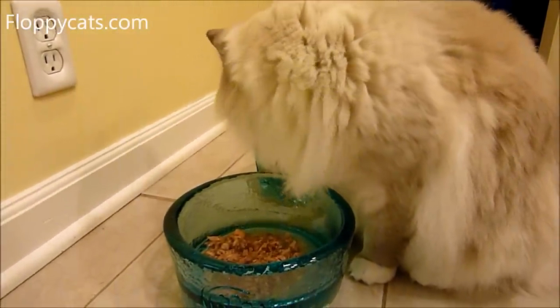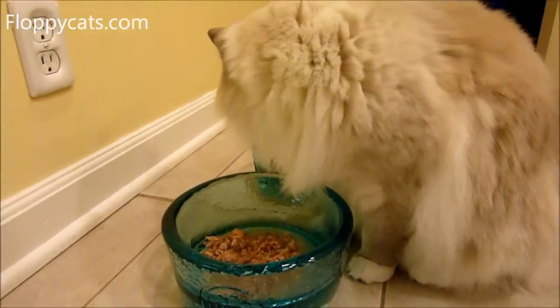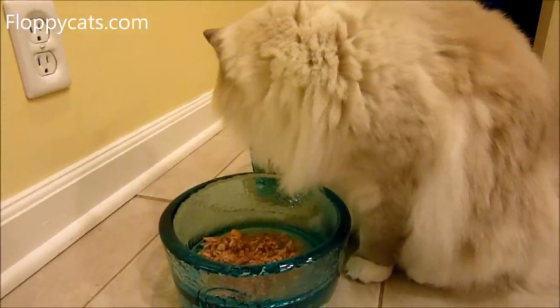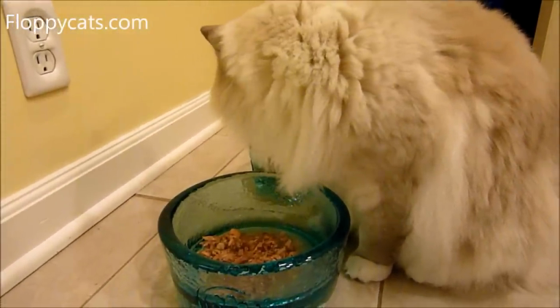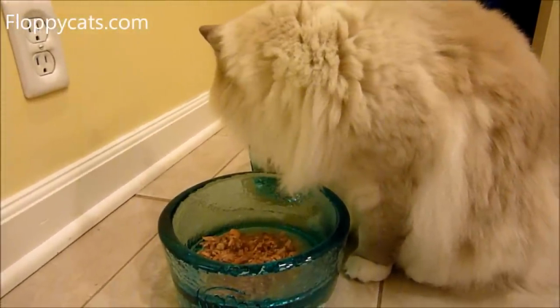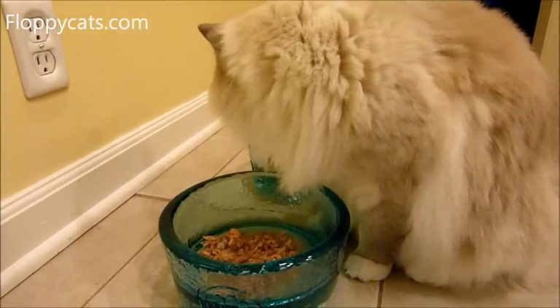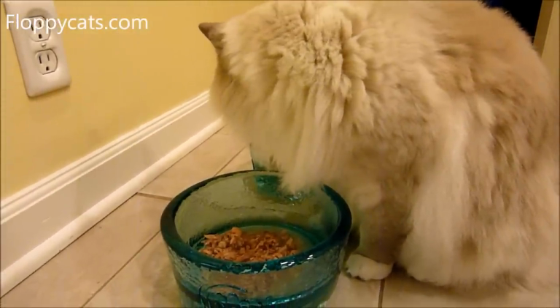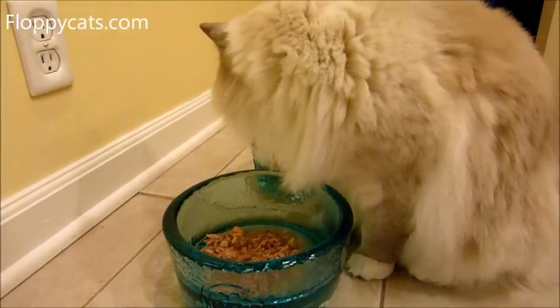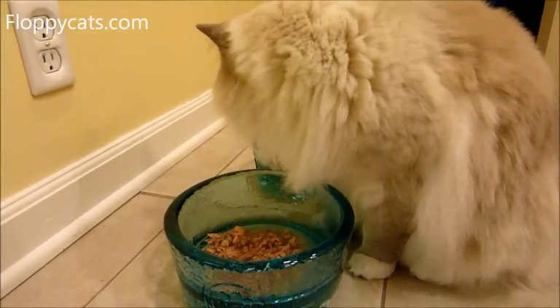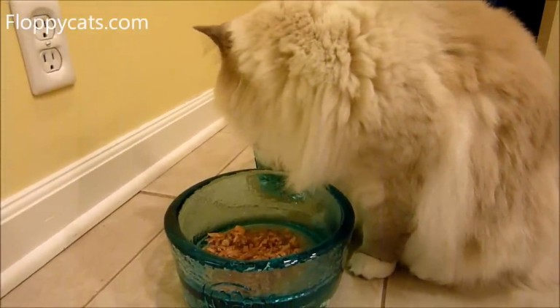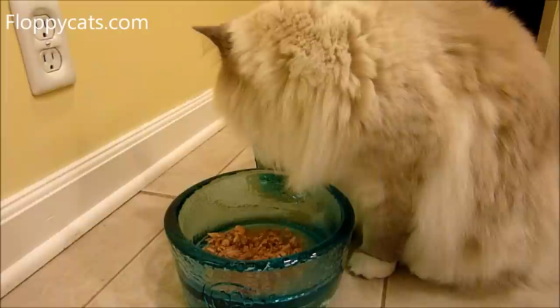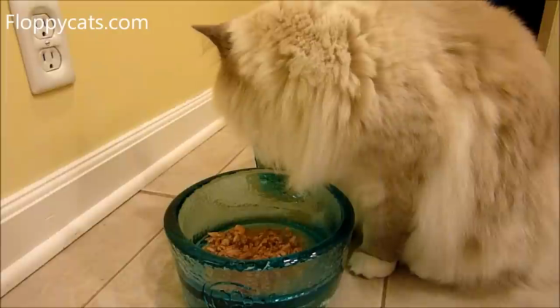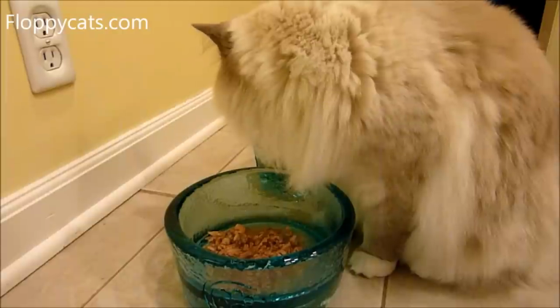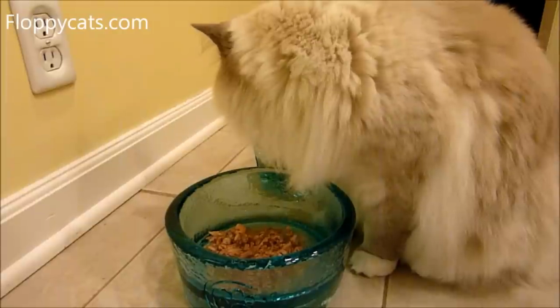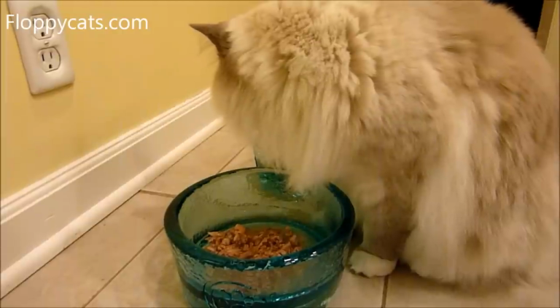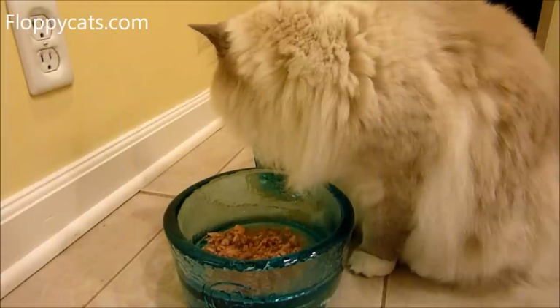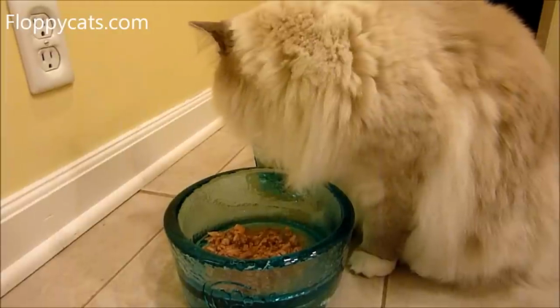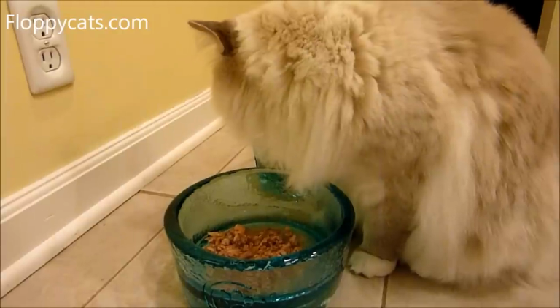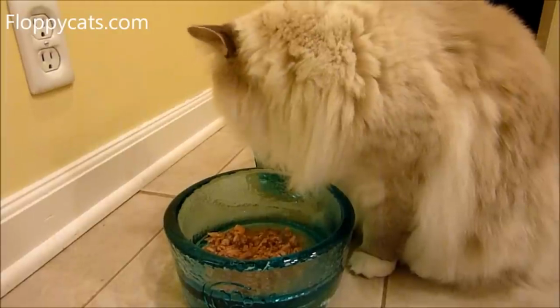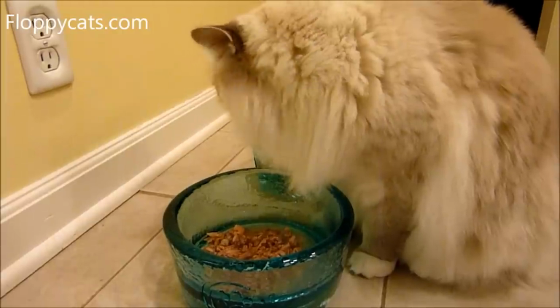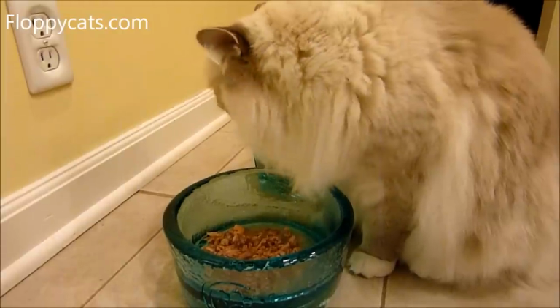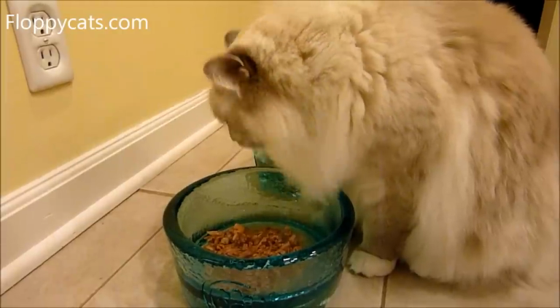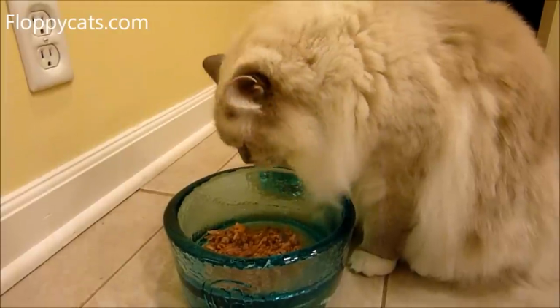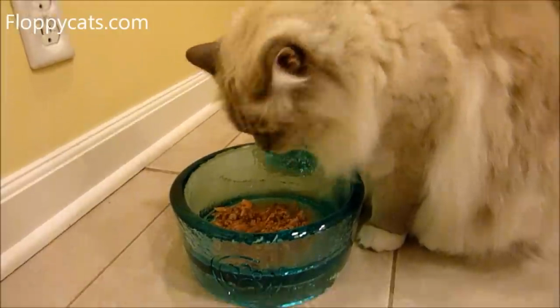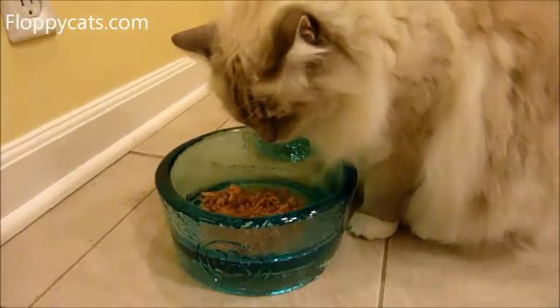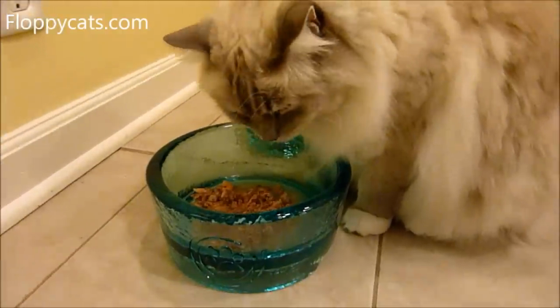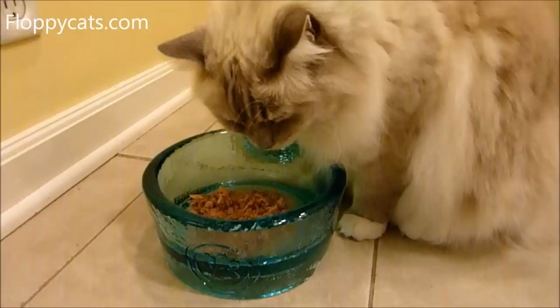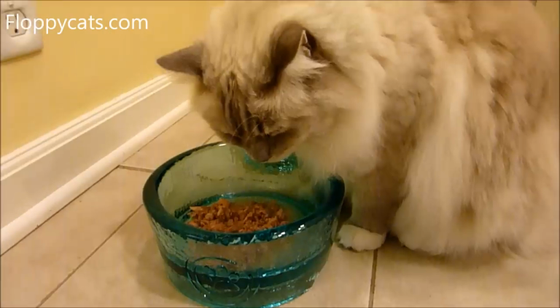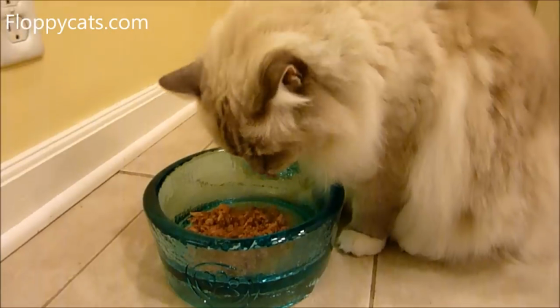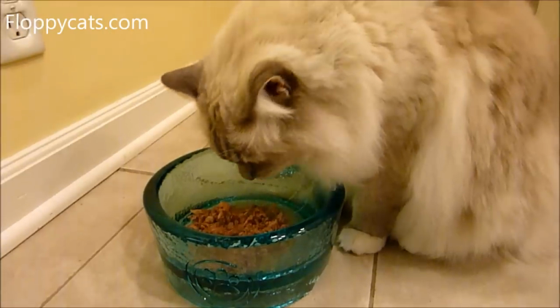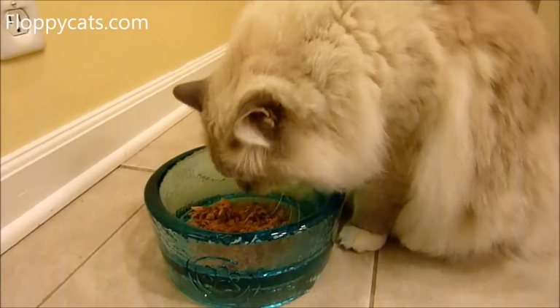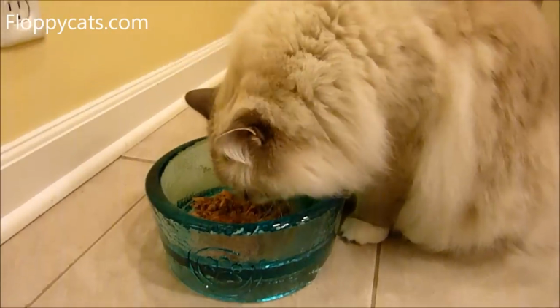I'm going to go in close for the whiskers — go on, go get it.